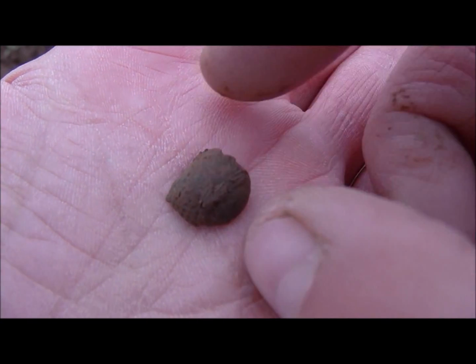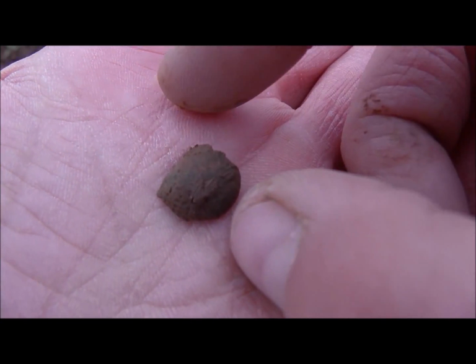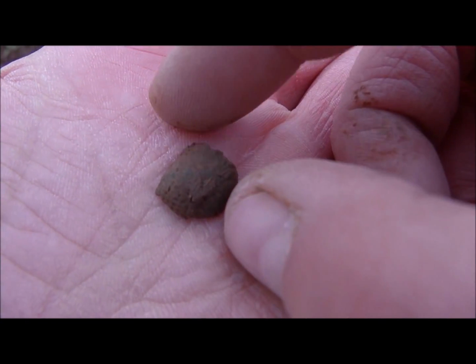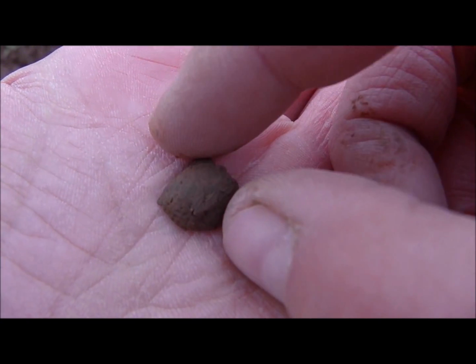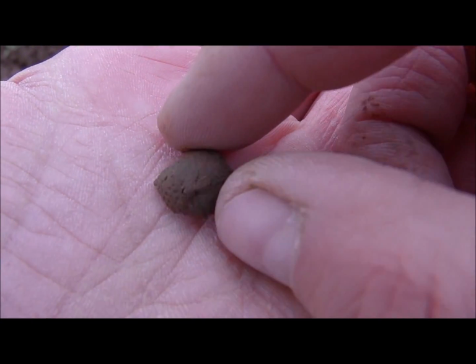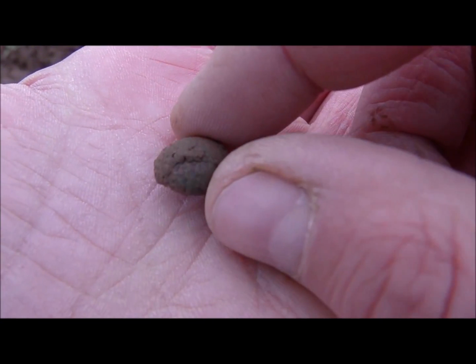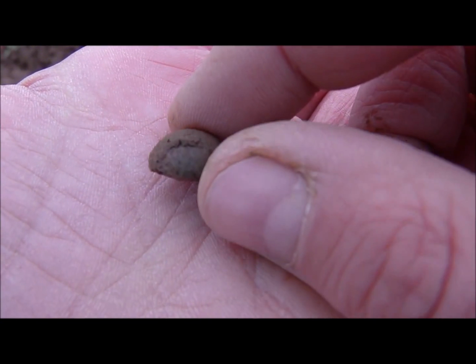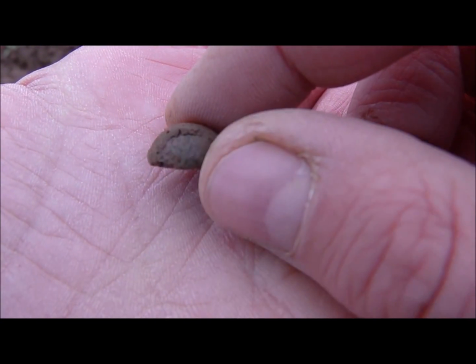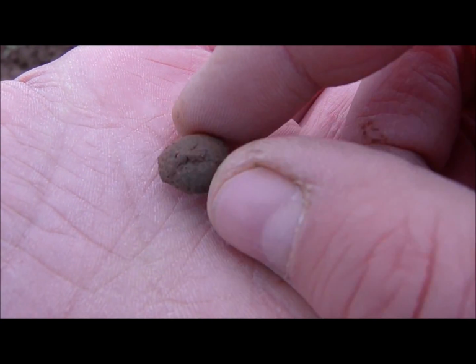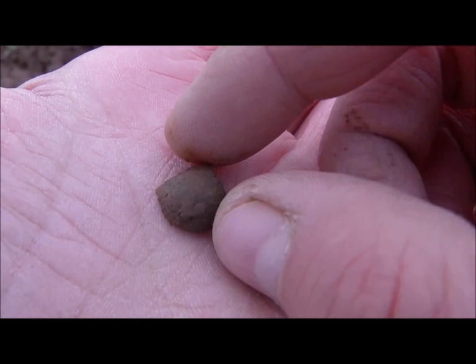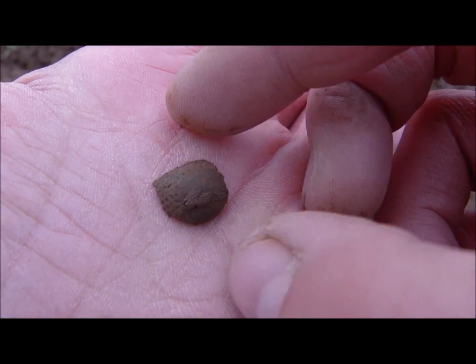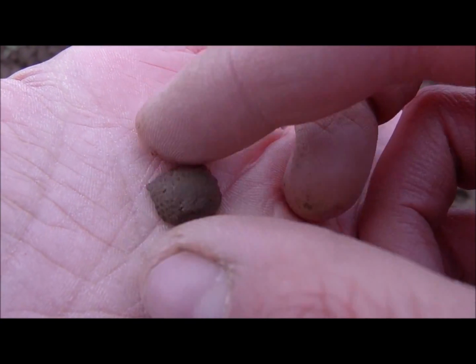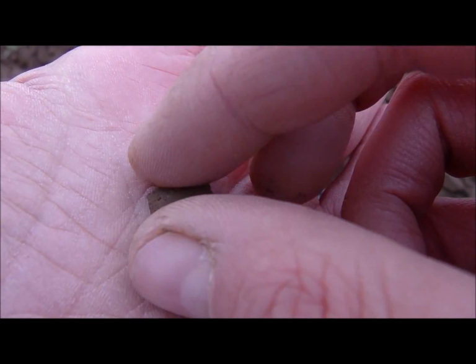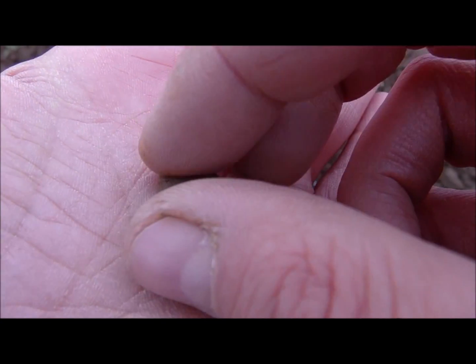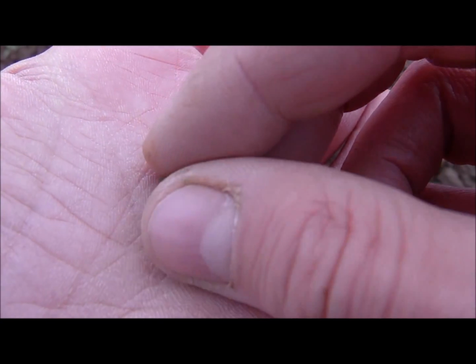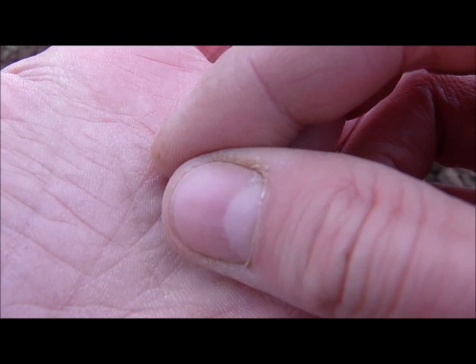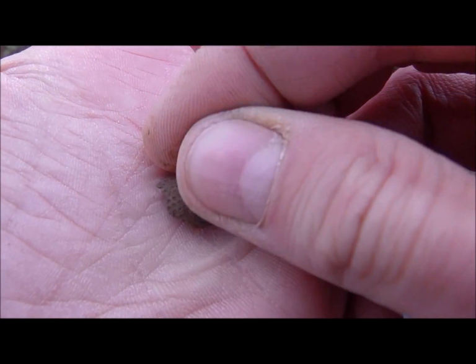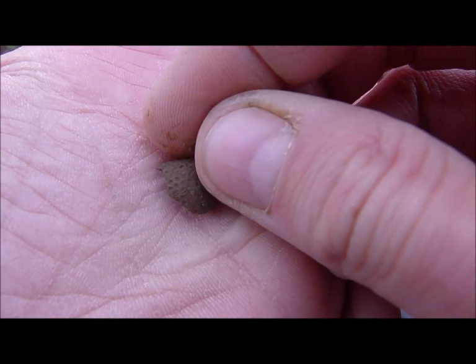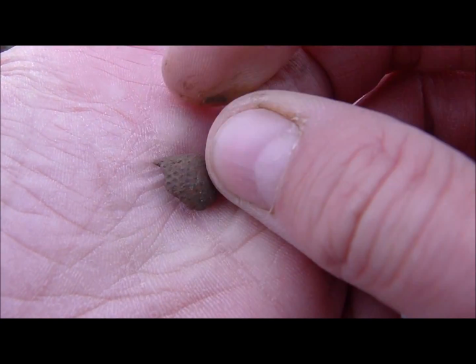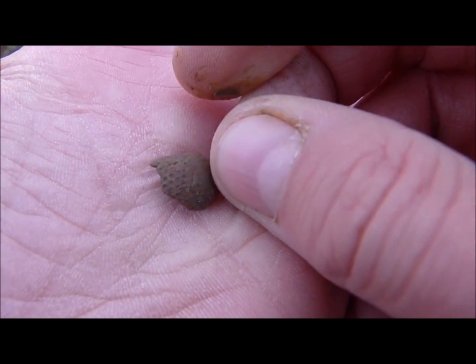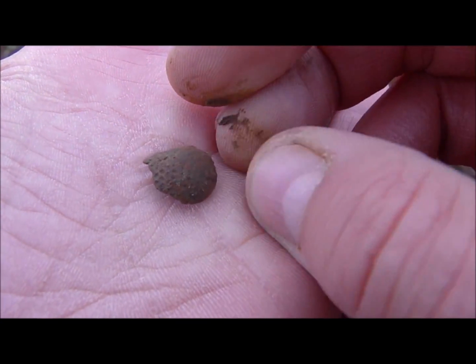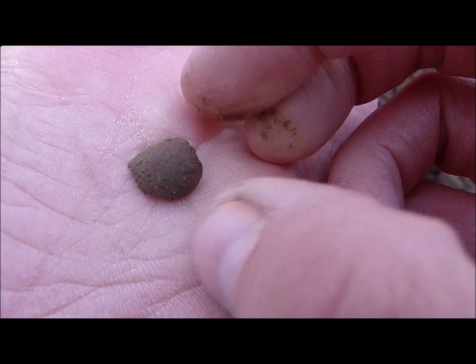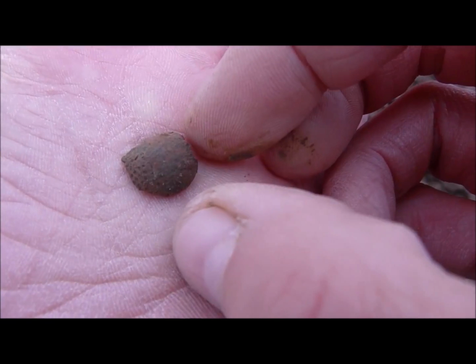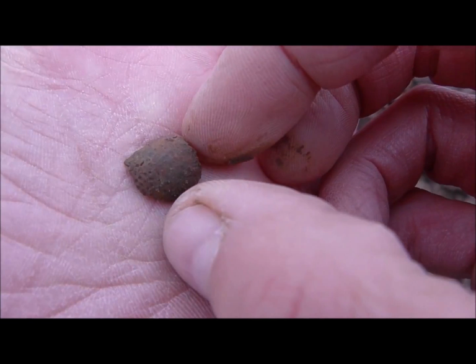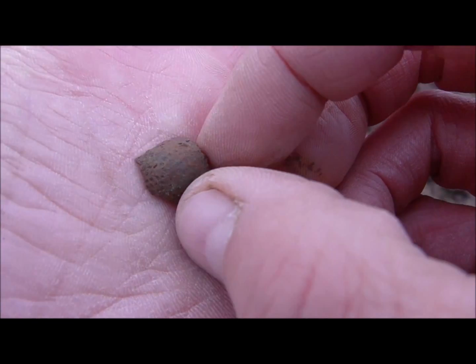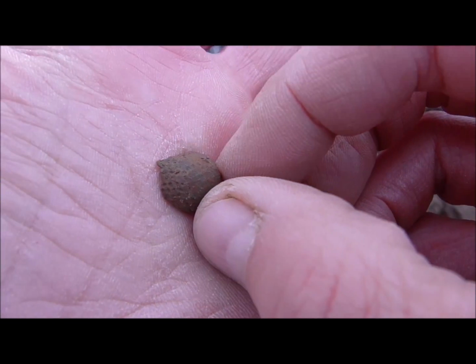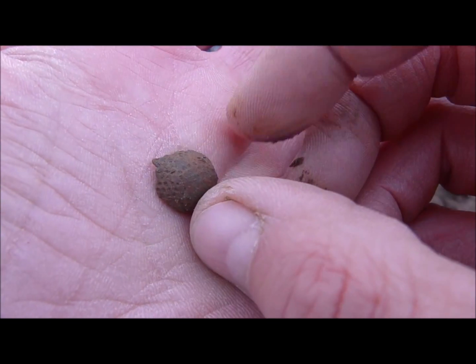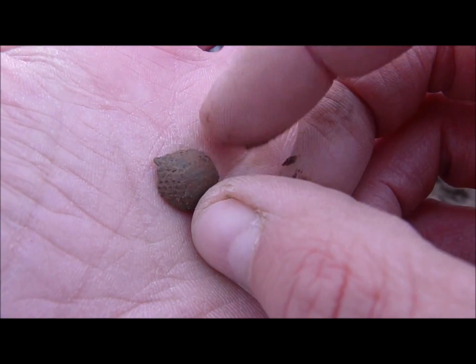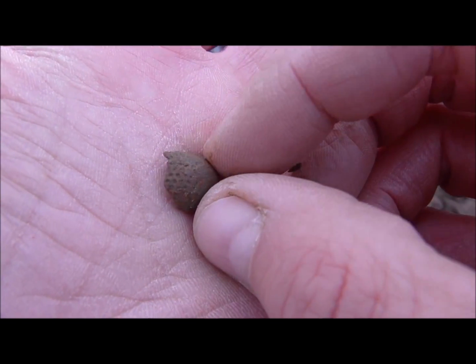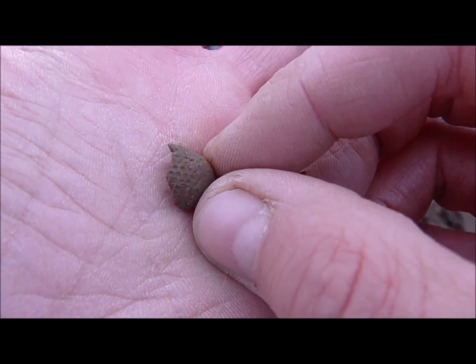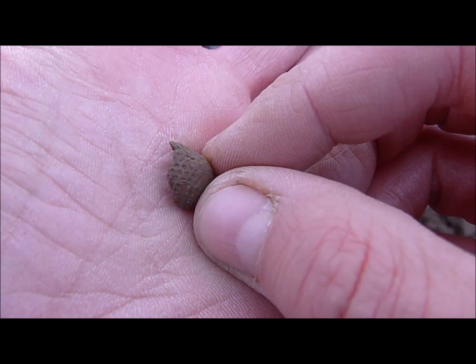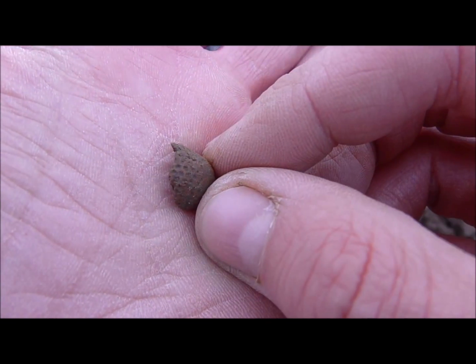Here we have part of a thimble — see the dots.